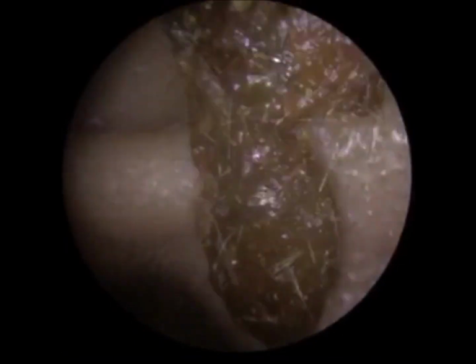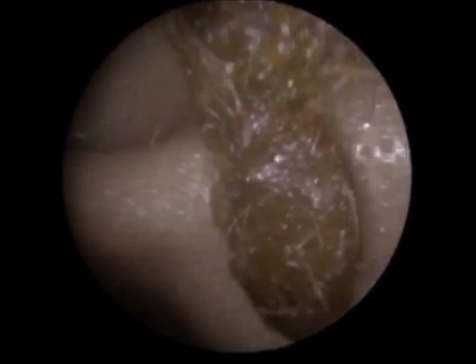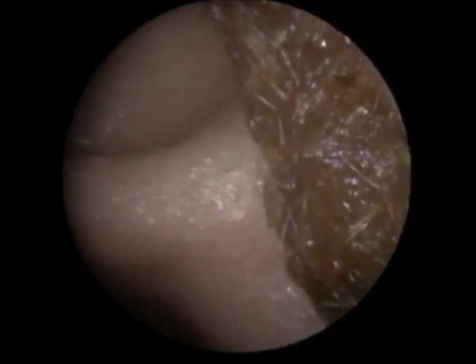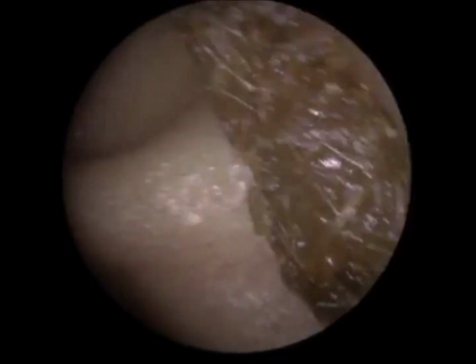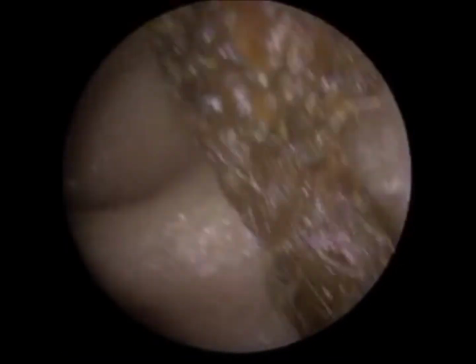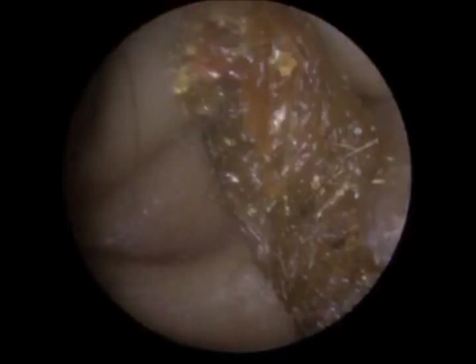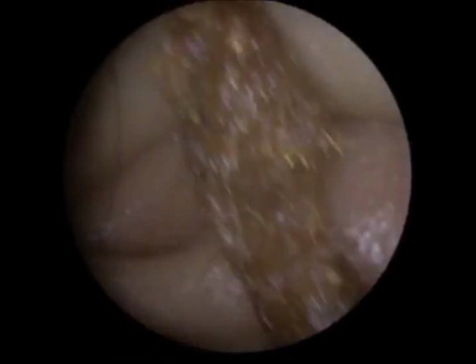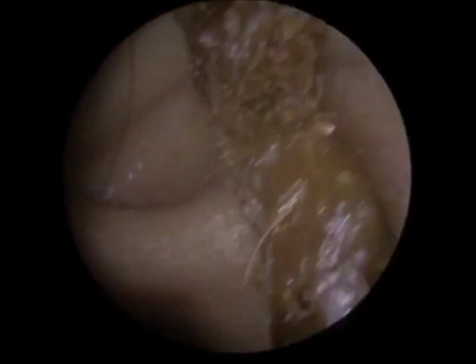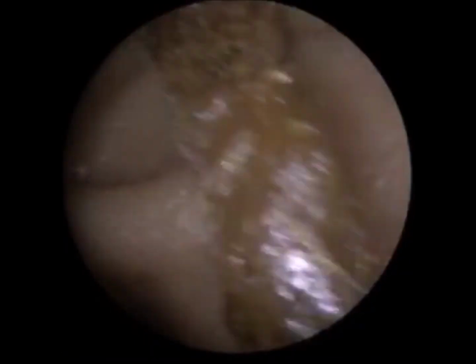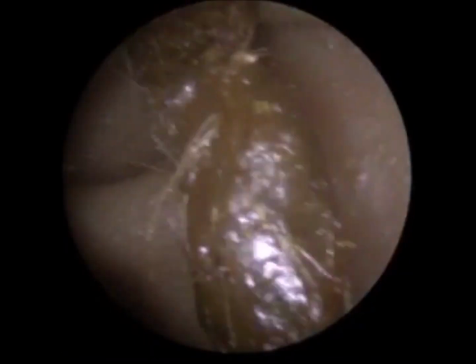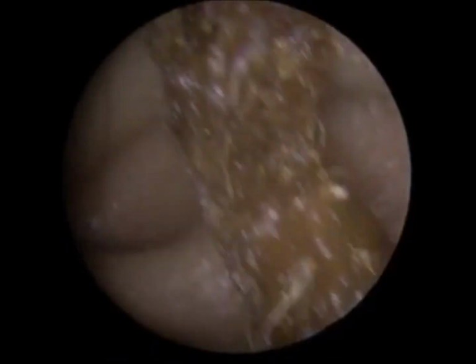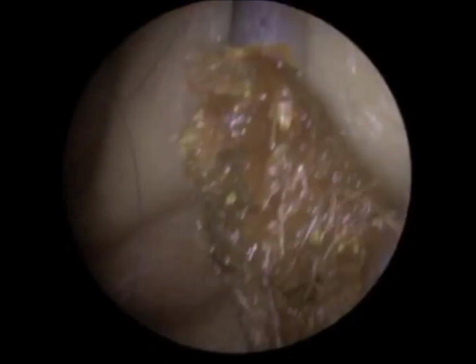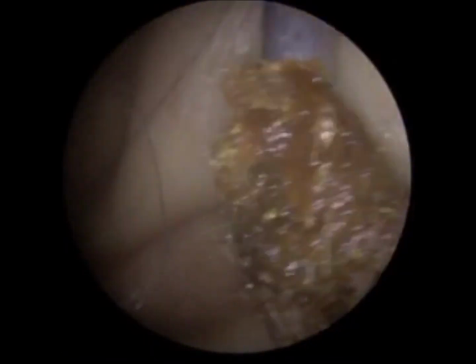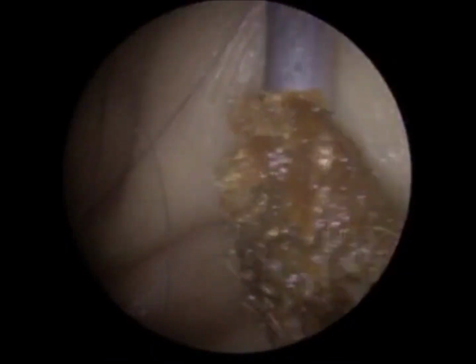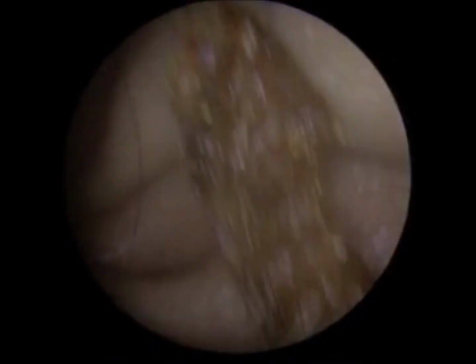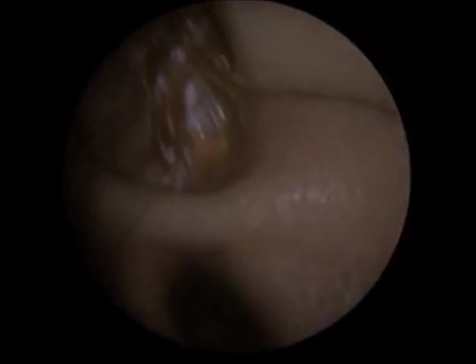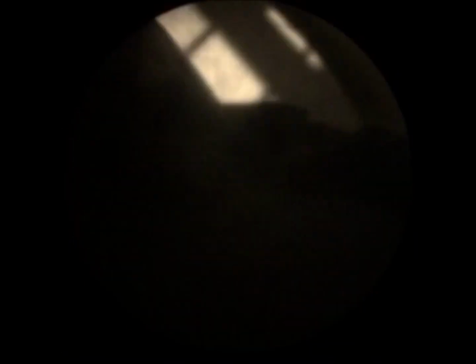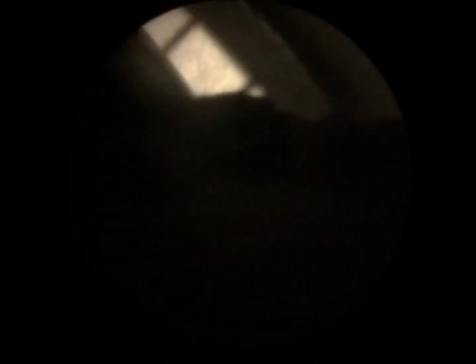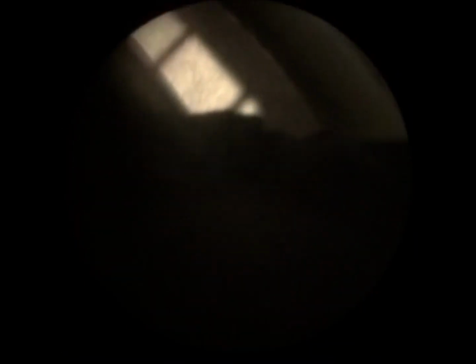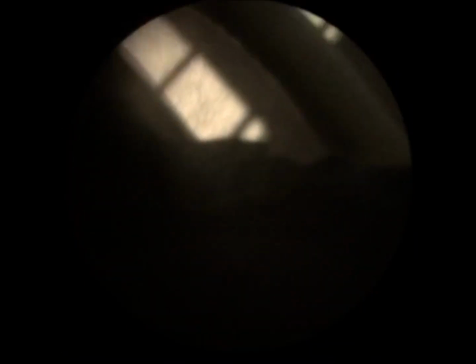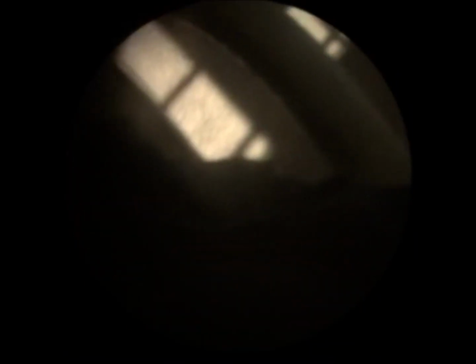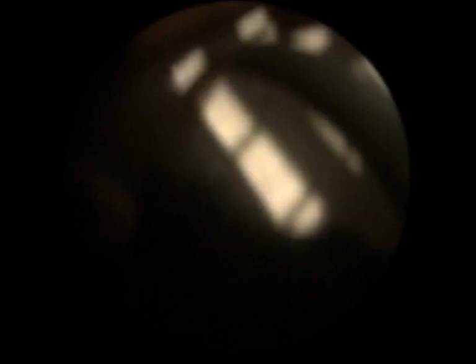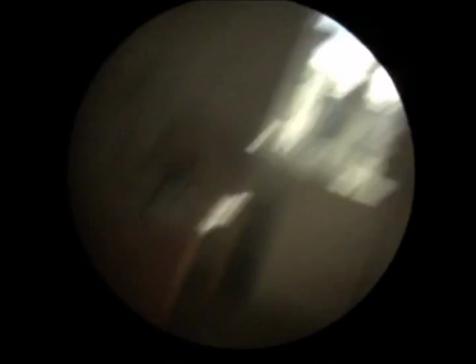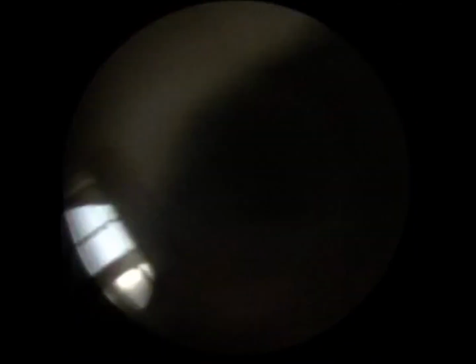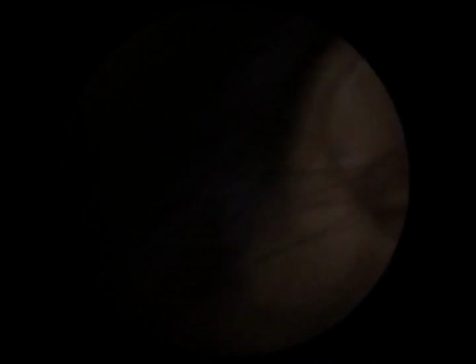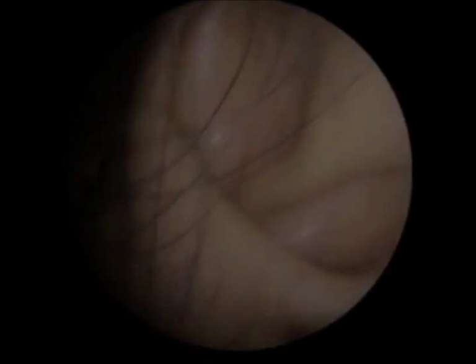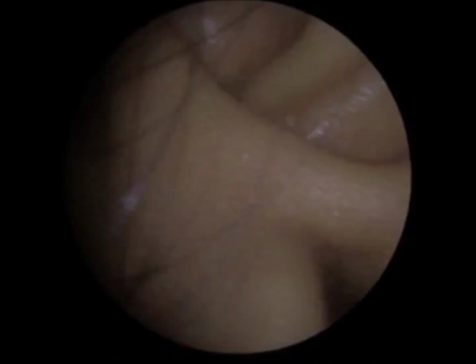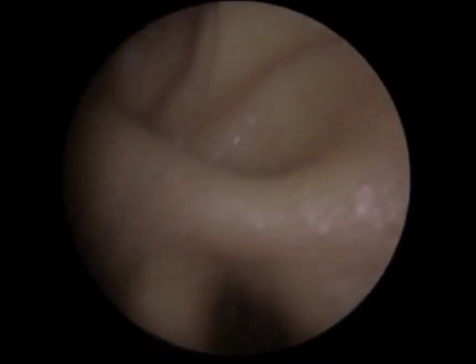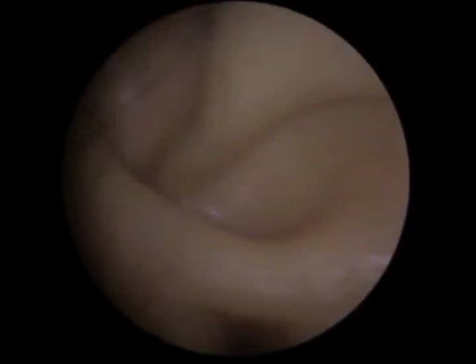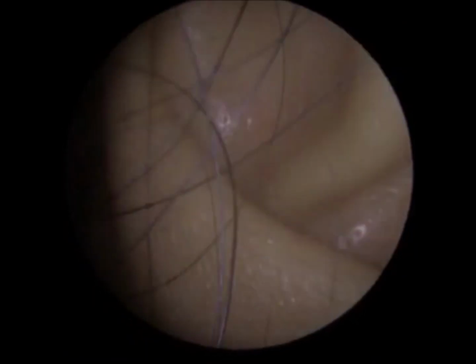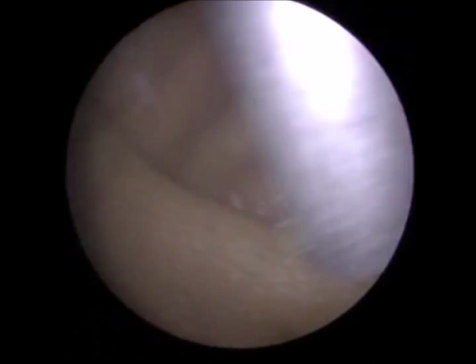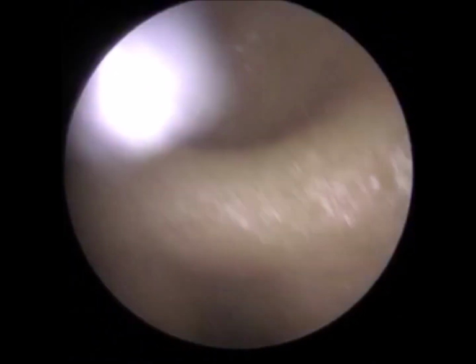There's quite a lot of dead skin. You can see the debris out here.